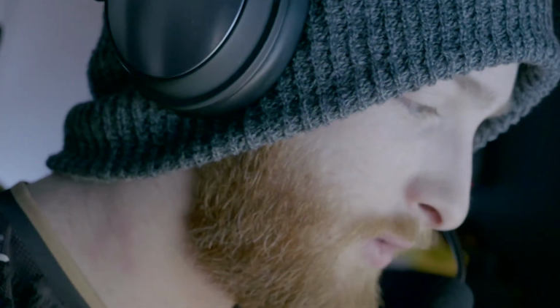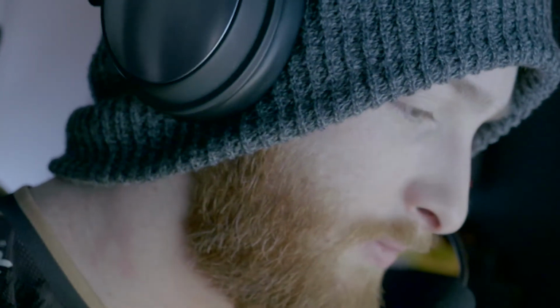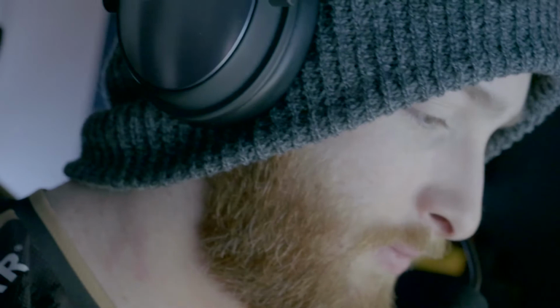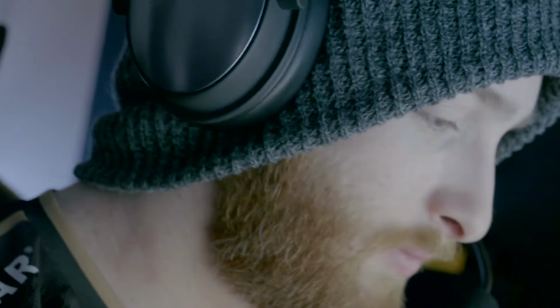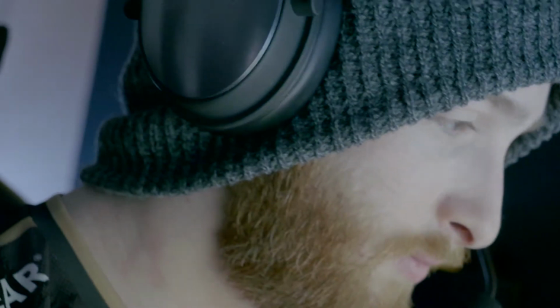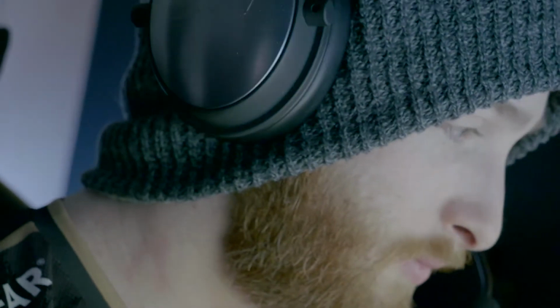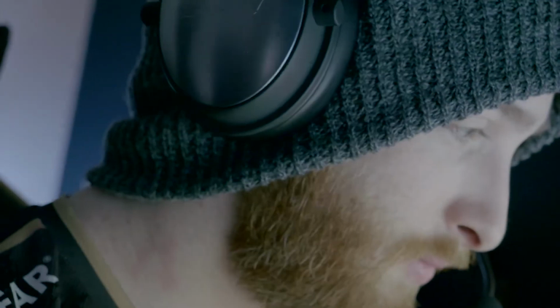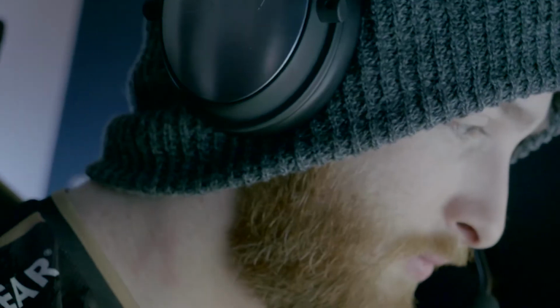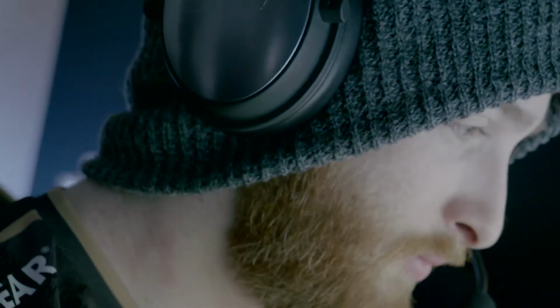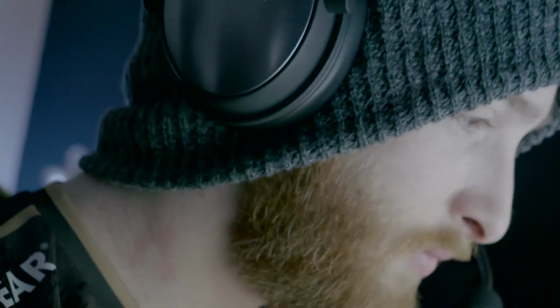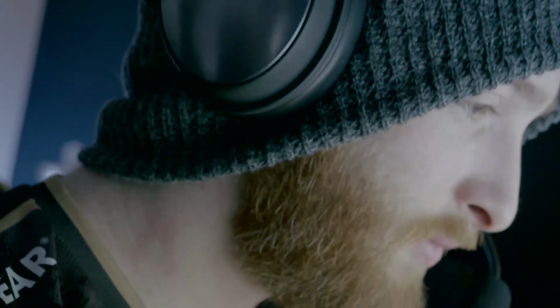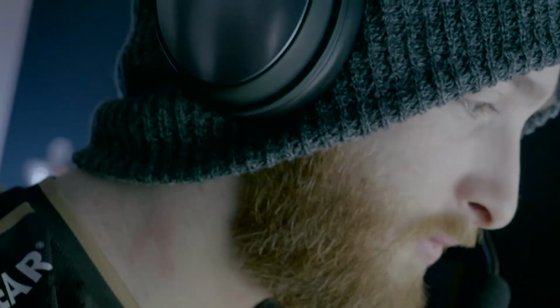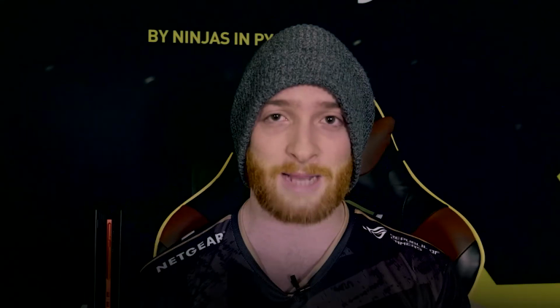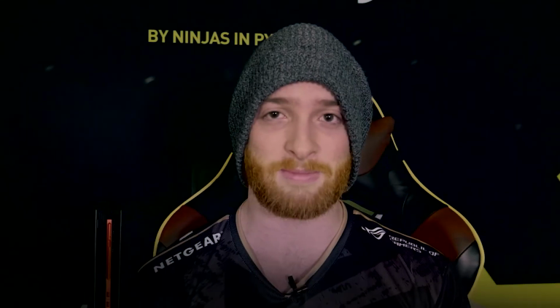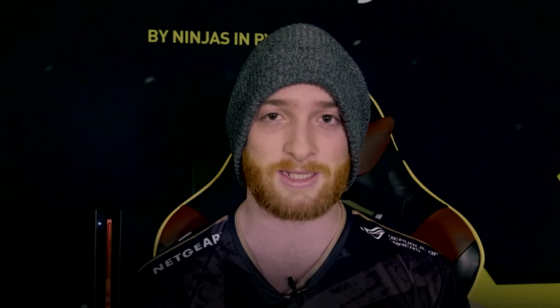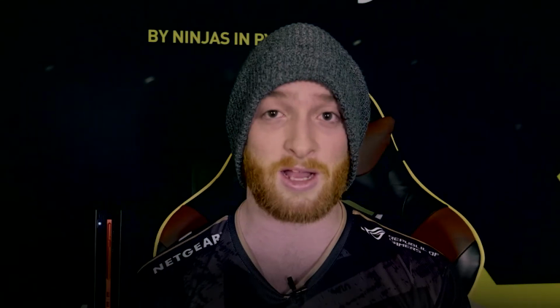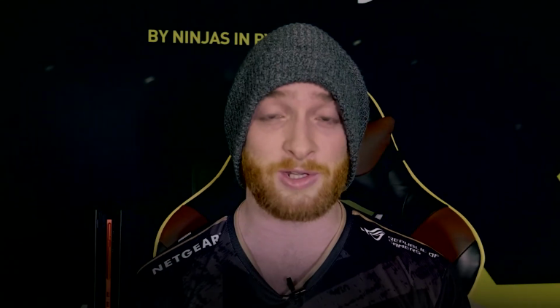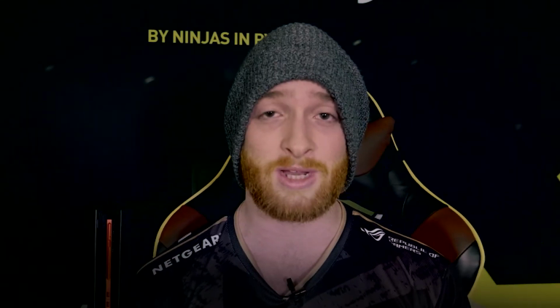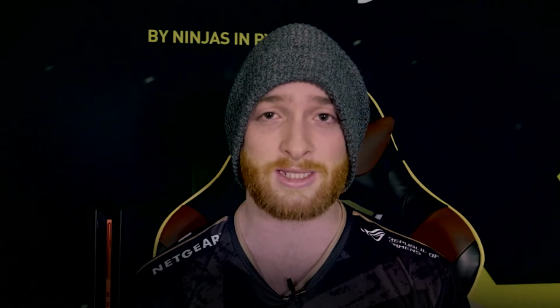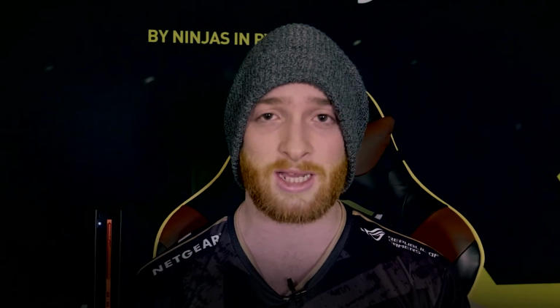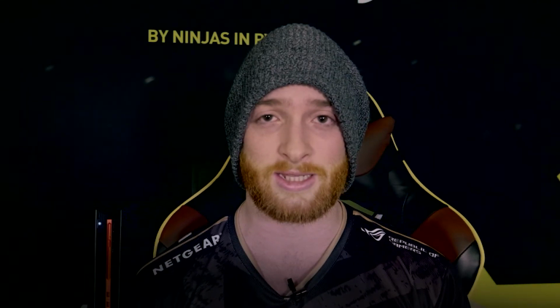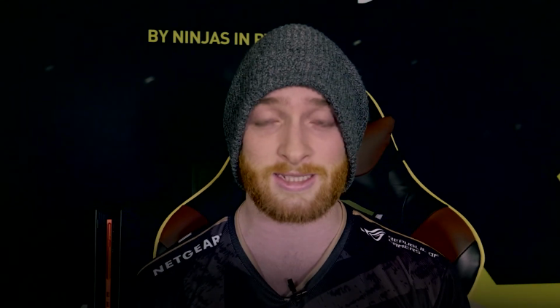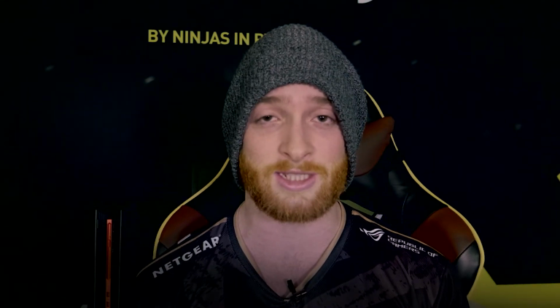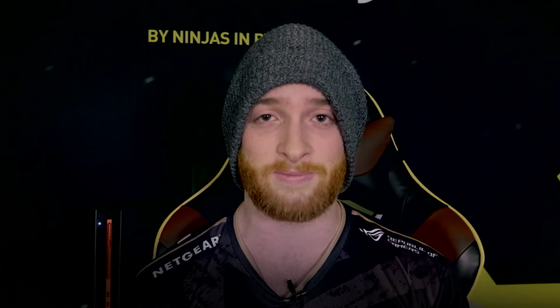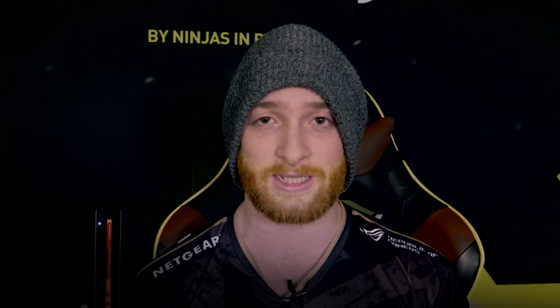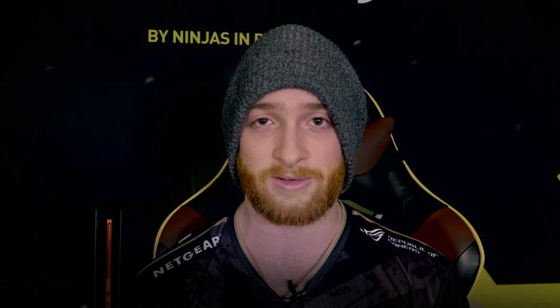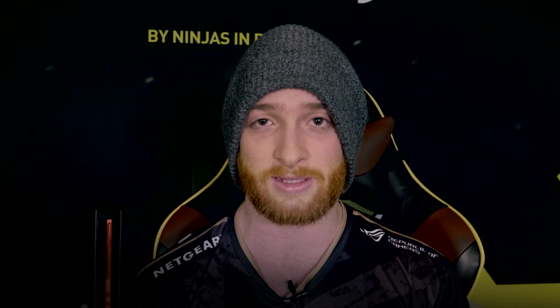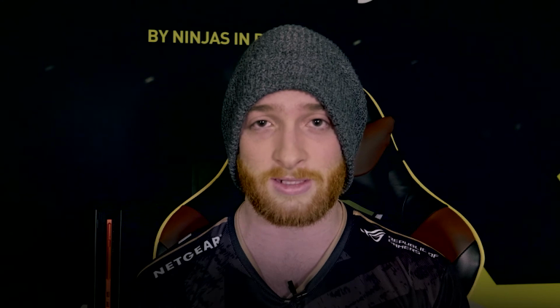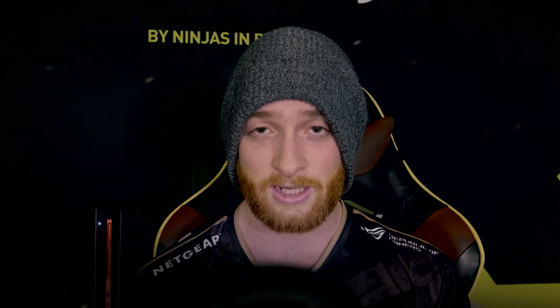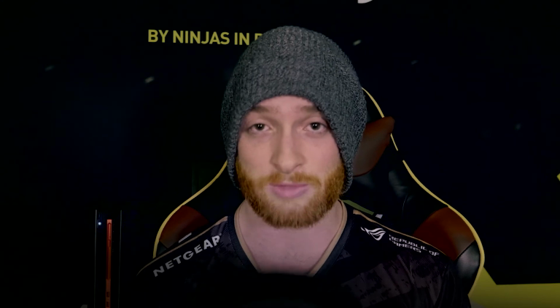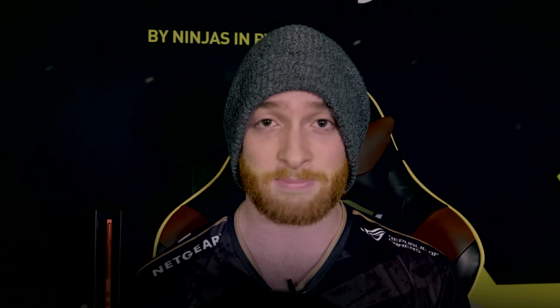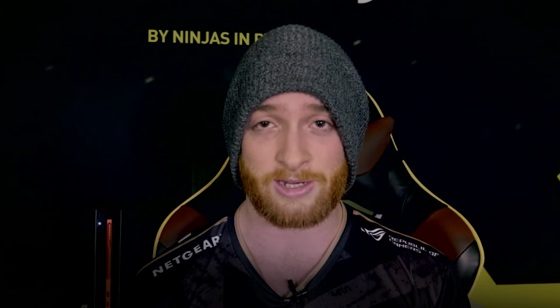Now, I play PUBG. While PUBG isn't necessarily optimized audio-wise, the headset still provides very clear and crisp audio.